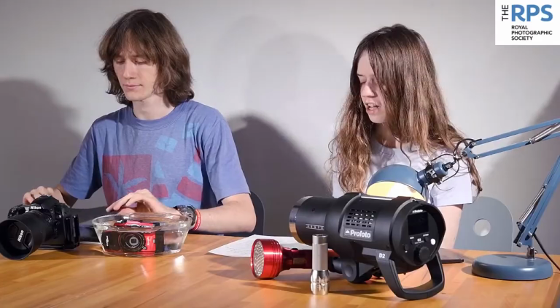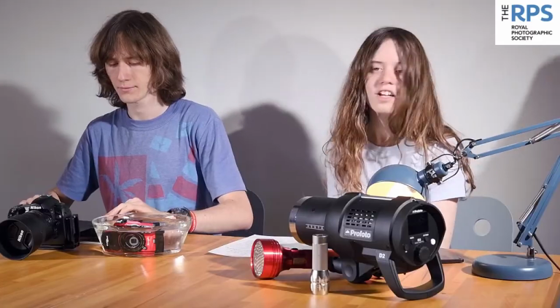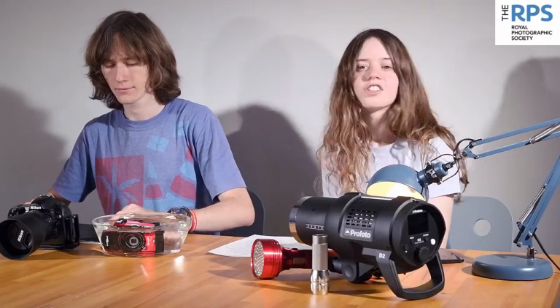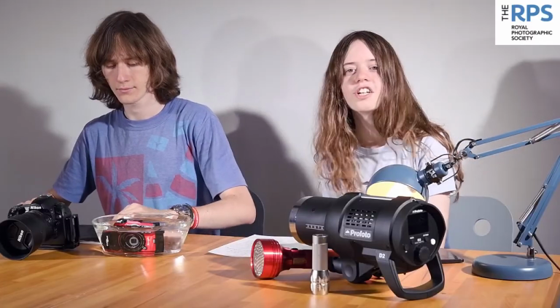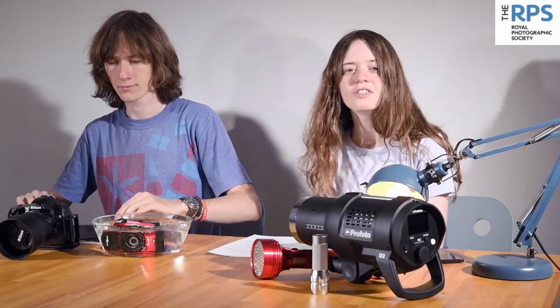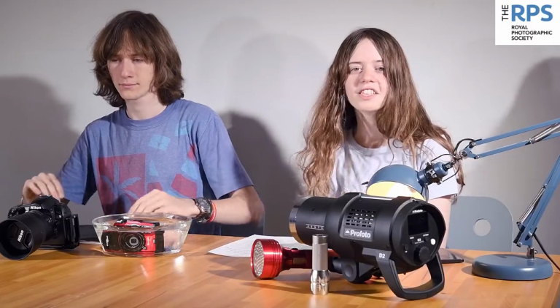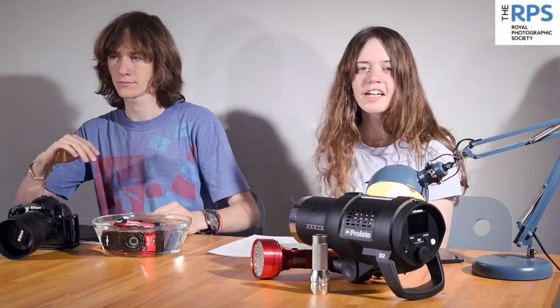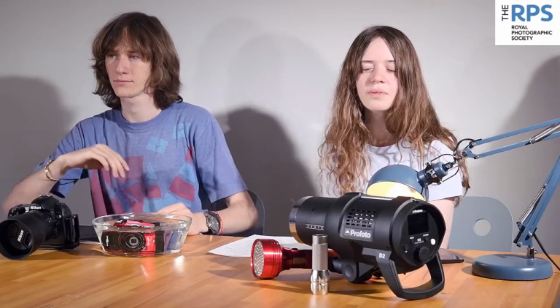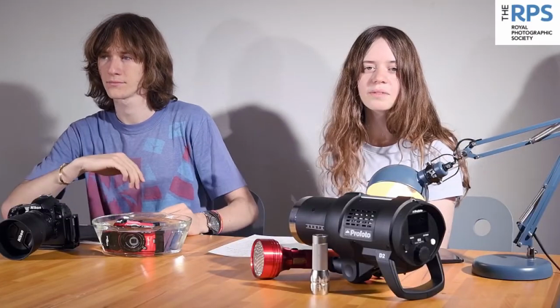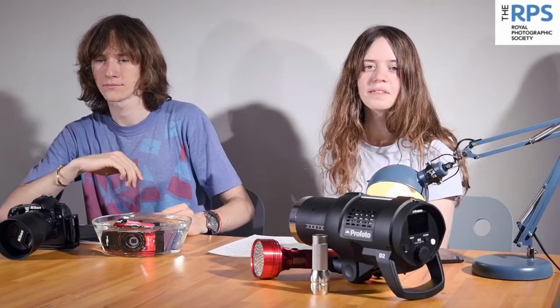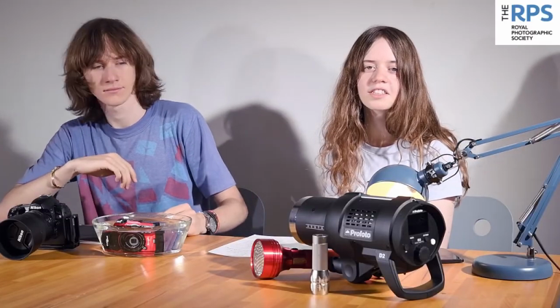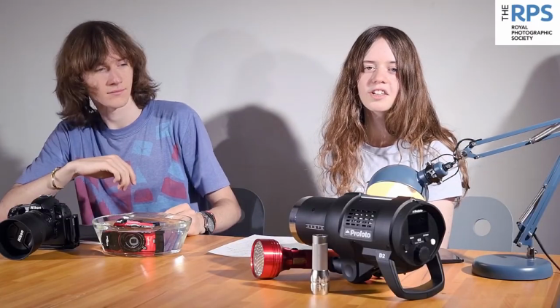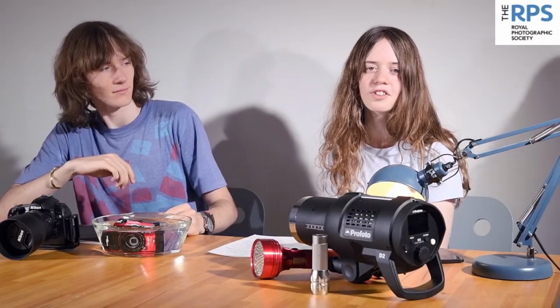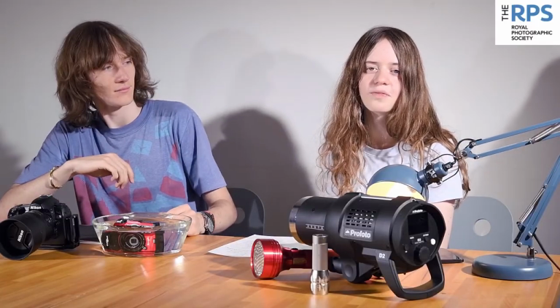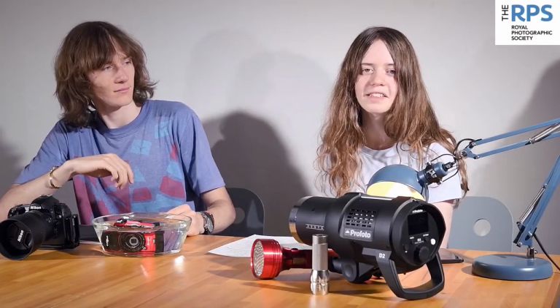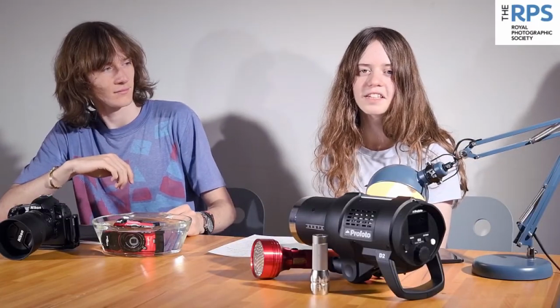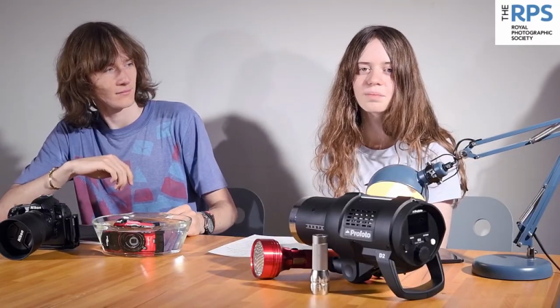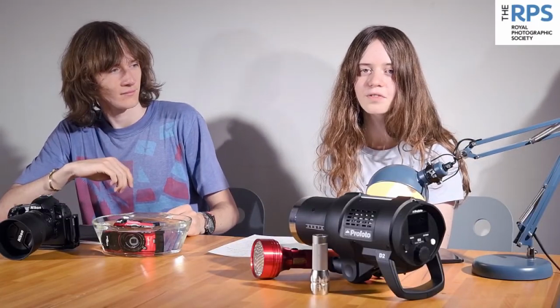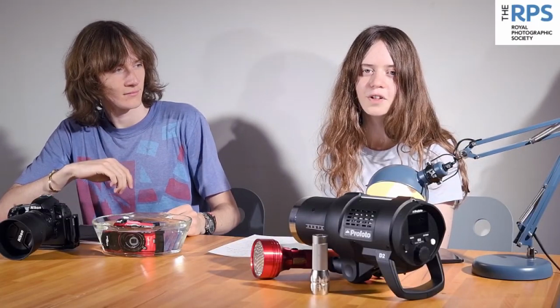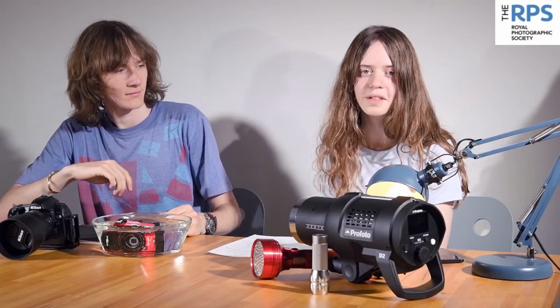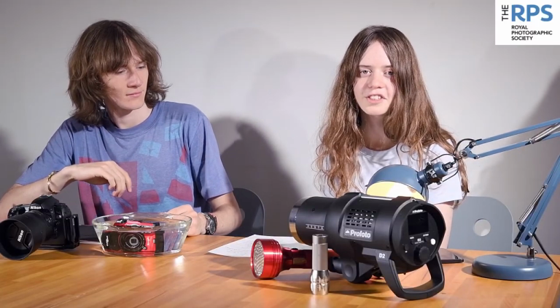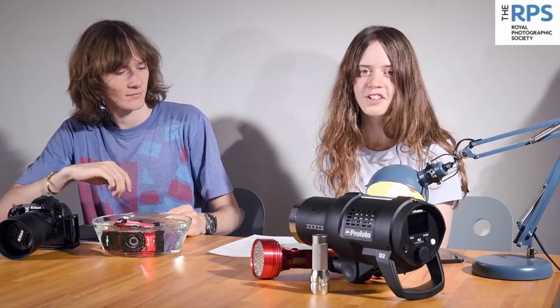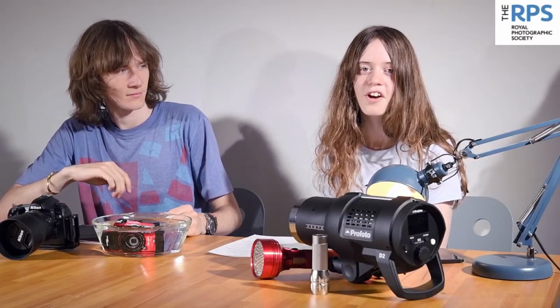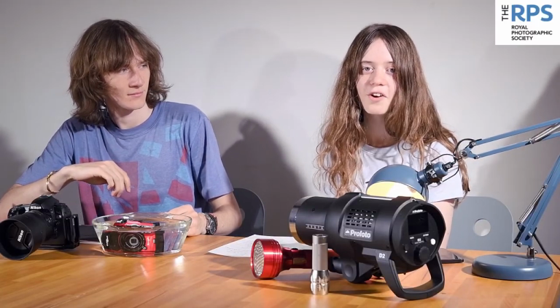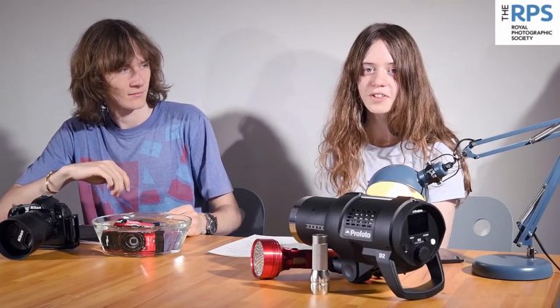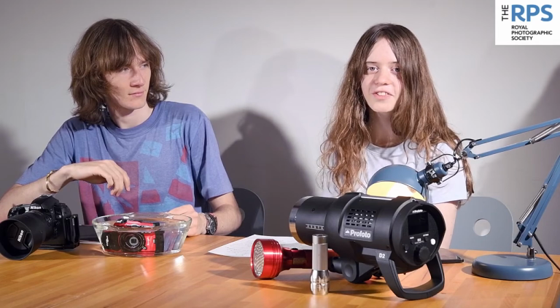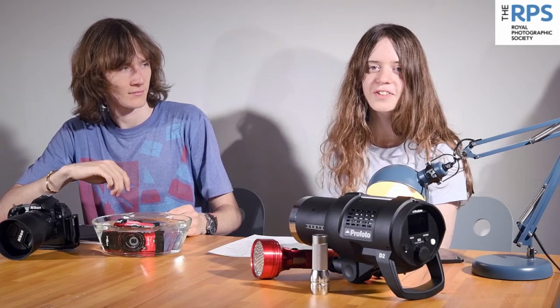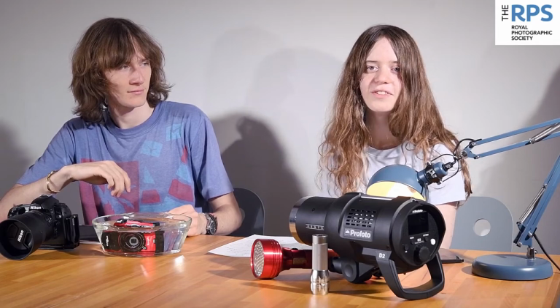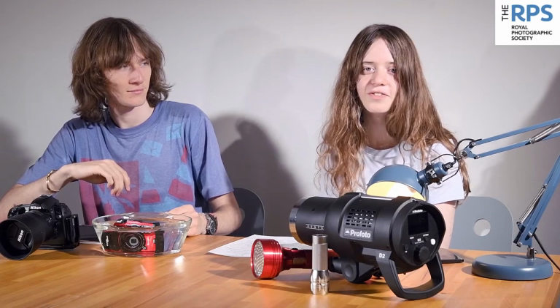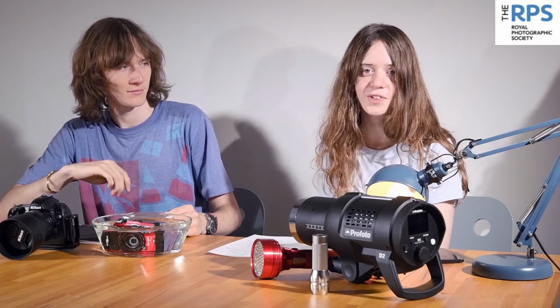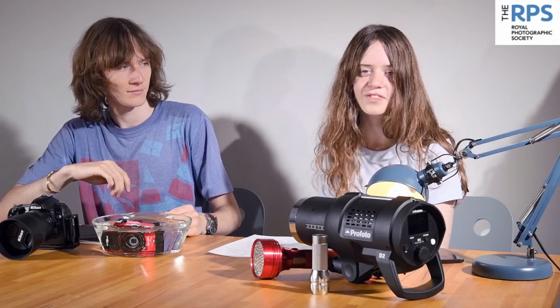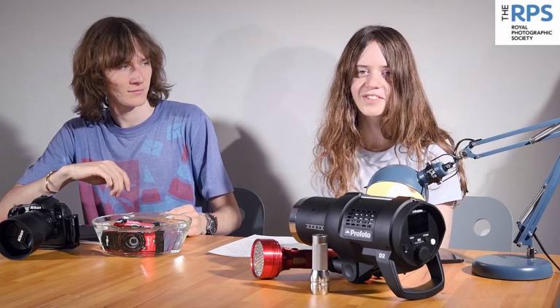So today we're going to start off by taking a profile picture on your phone, for your phone.